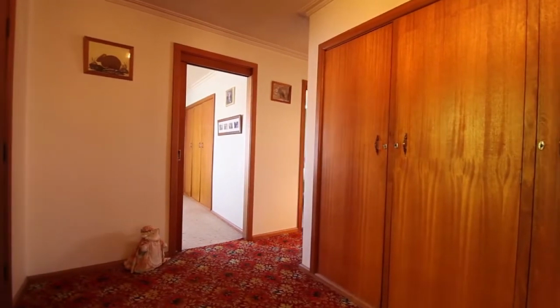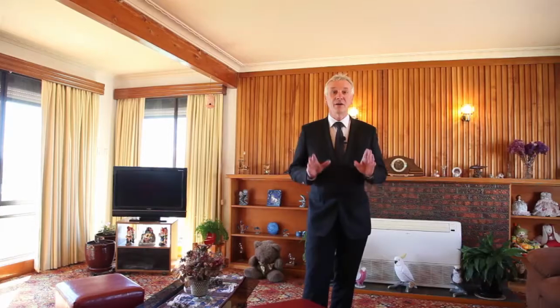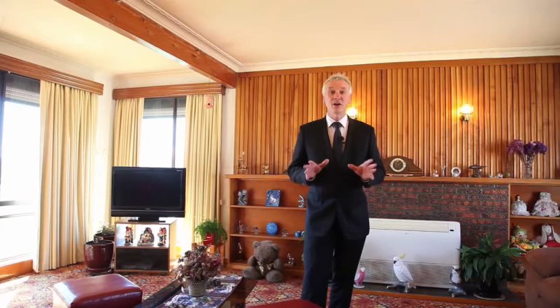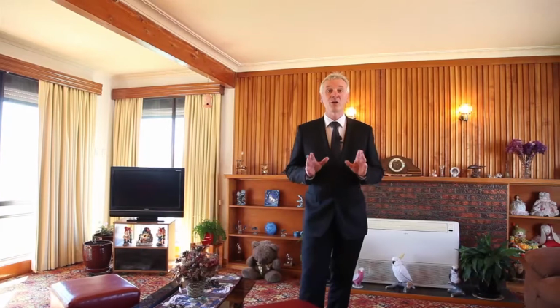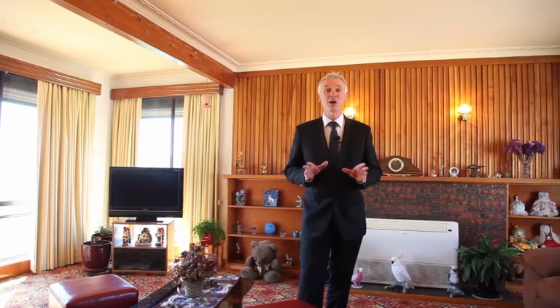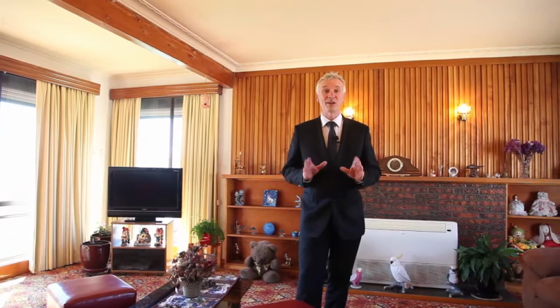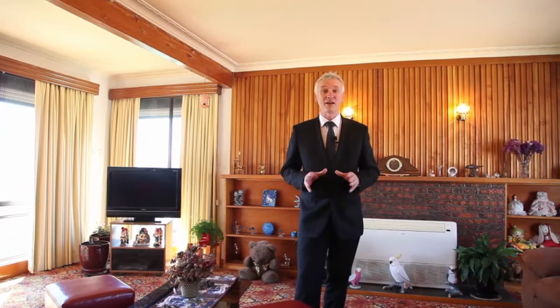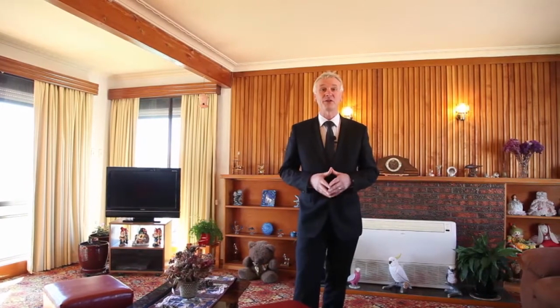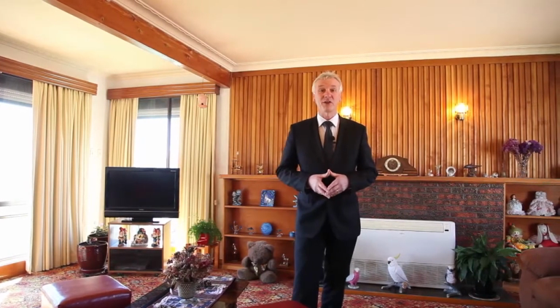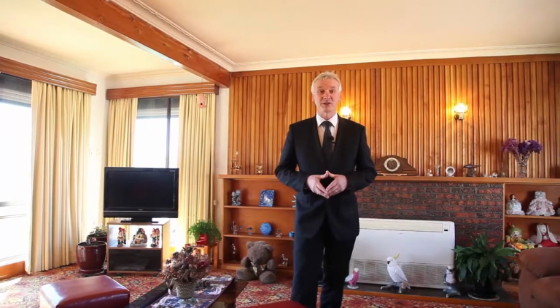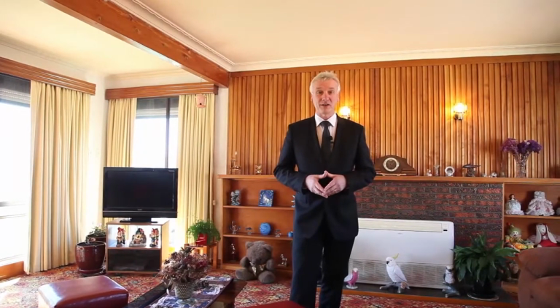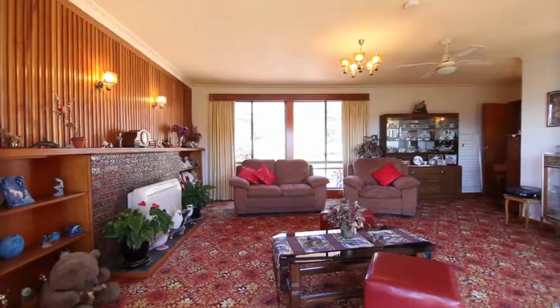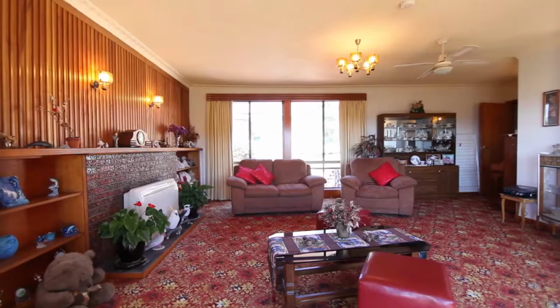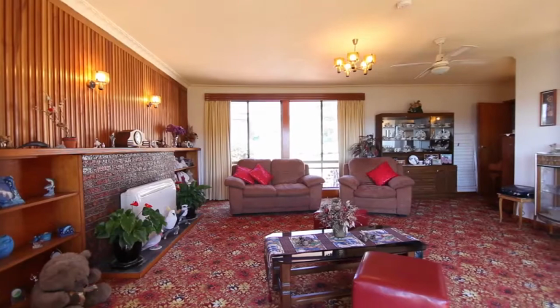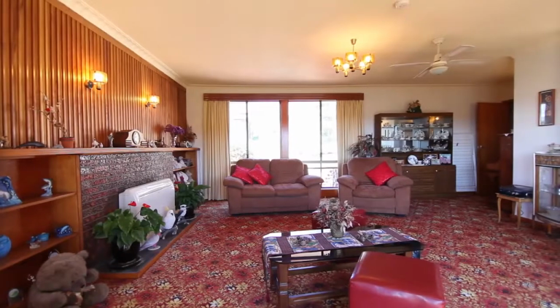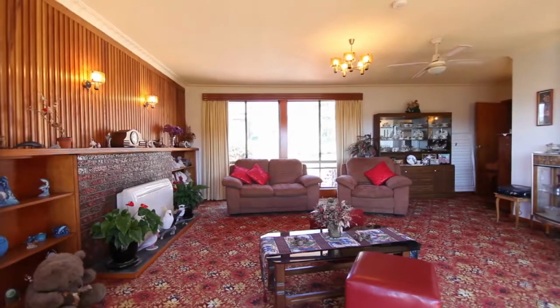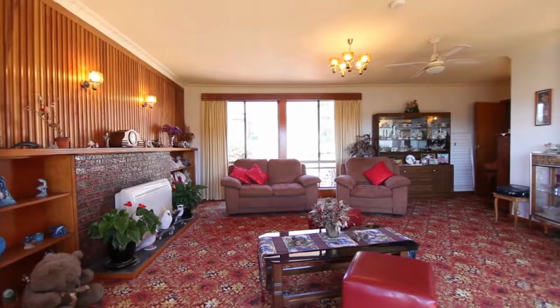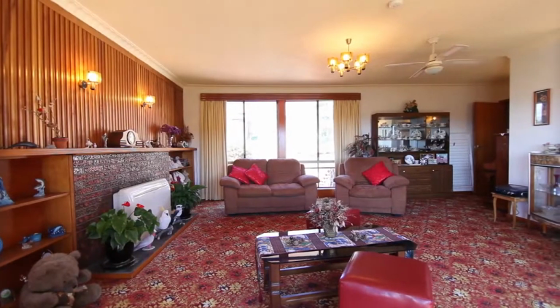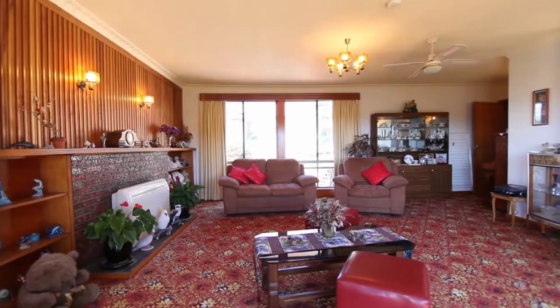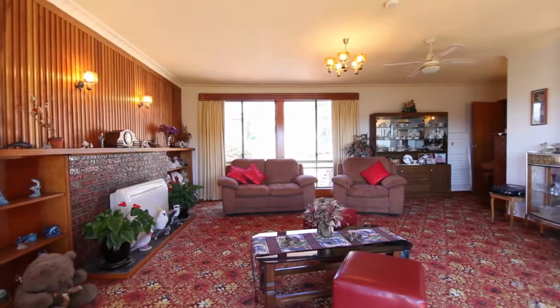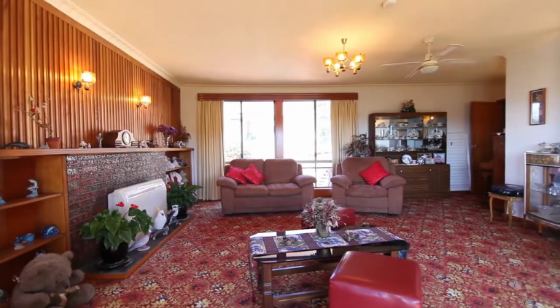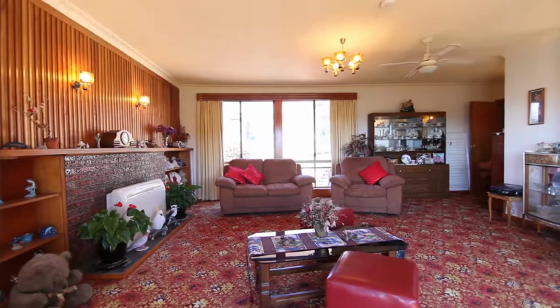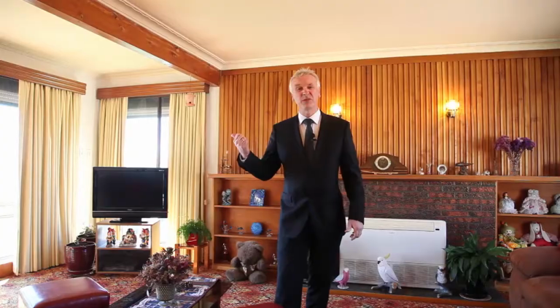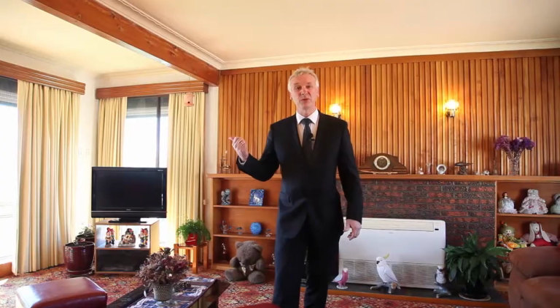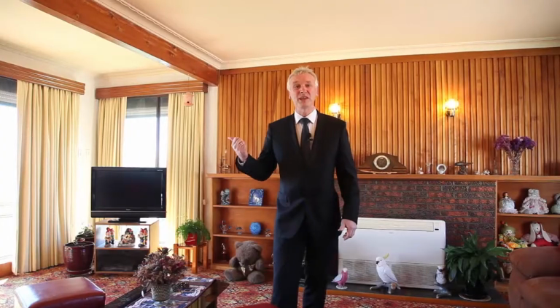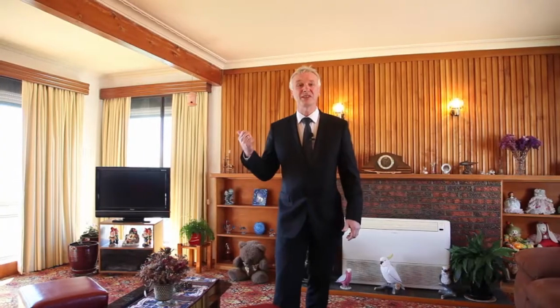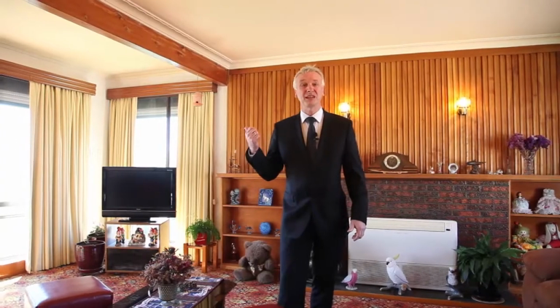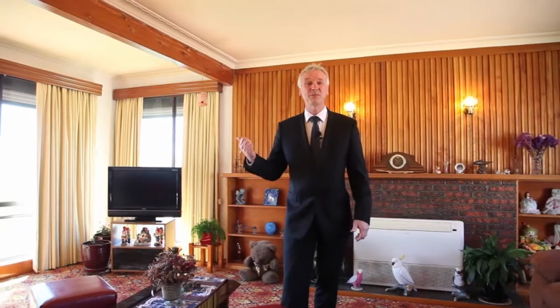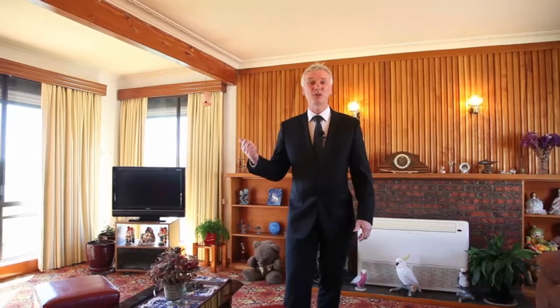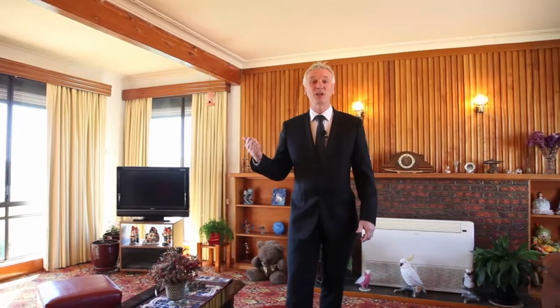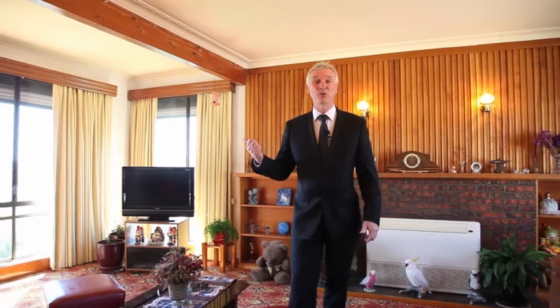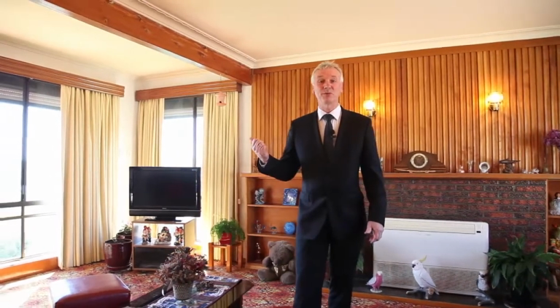I know you're going to love the size of the lounge room of this home — and check out this view, it's just absolutely awesome.